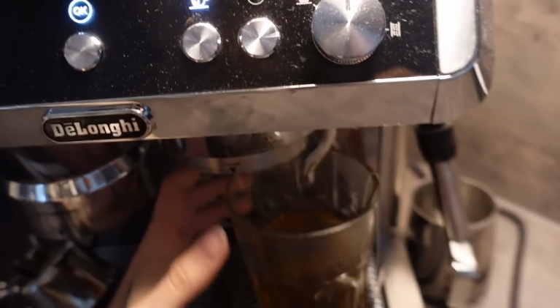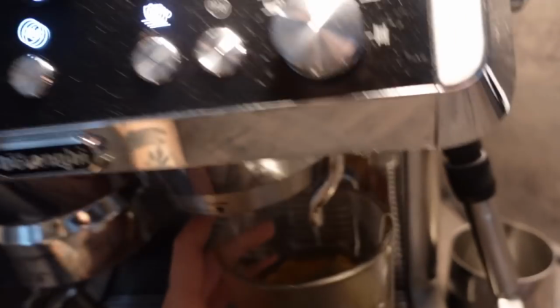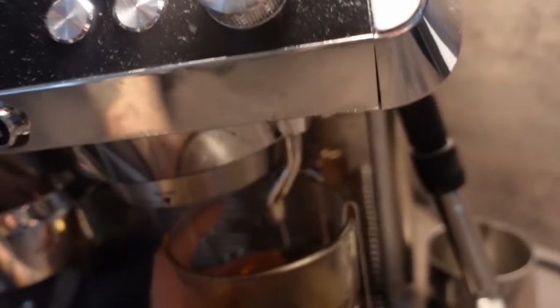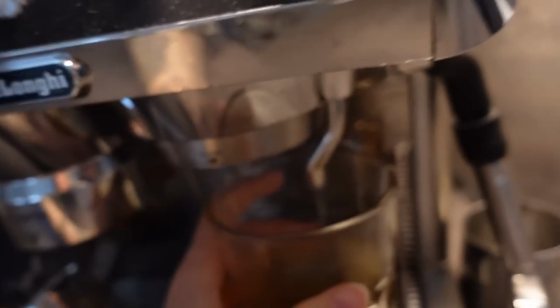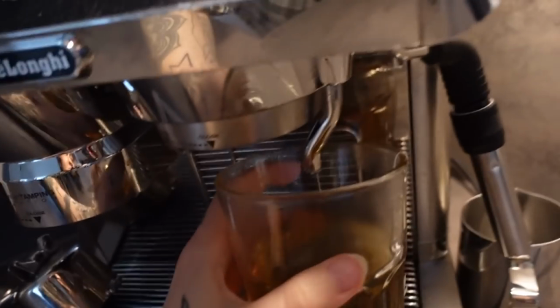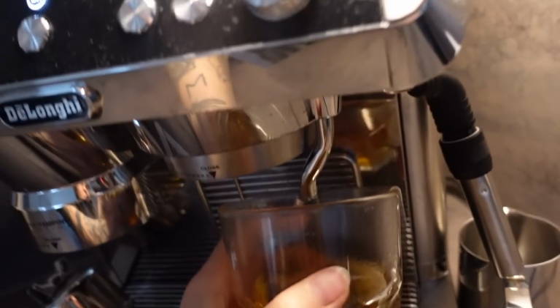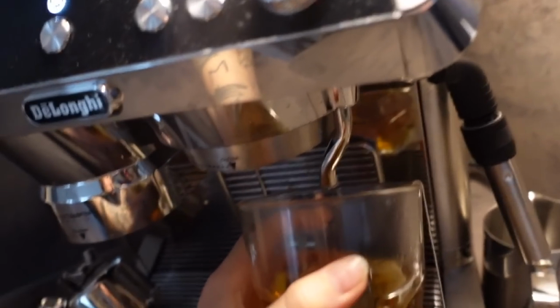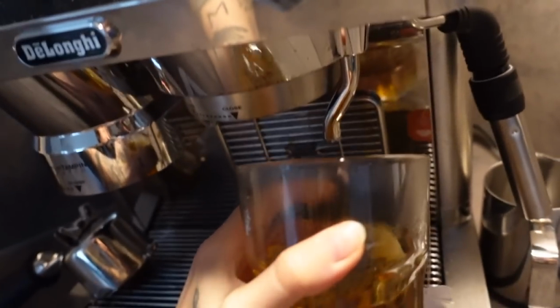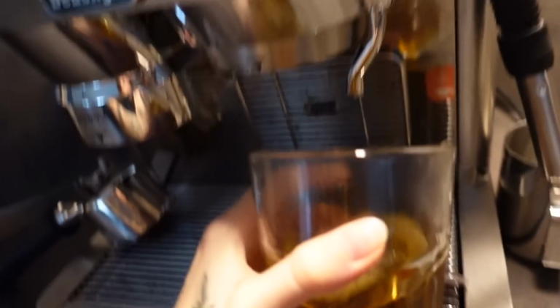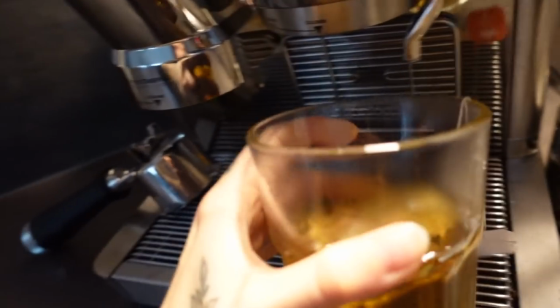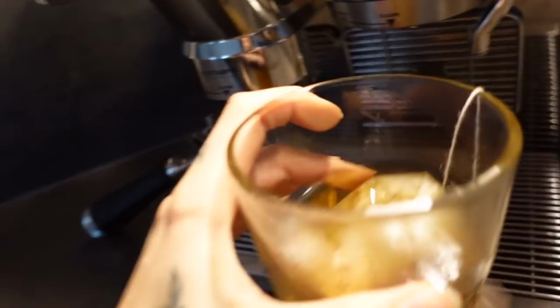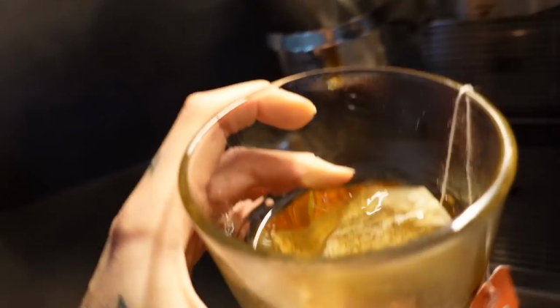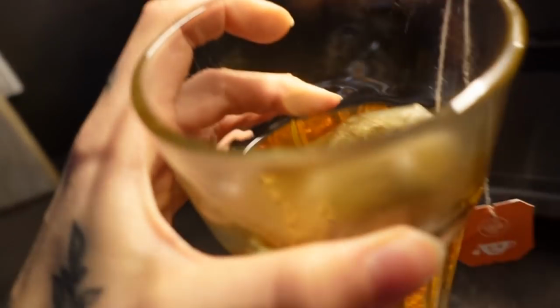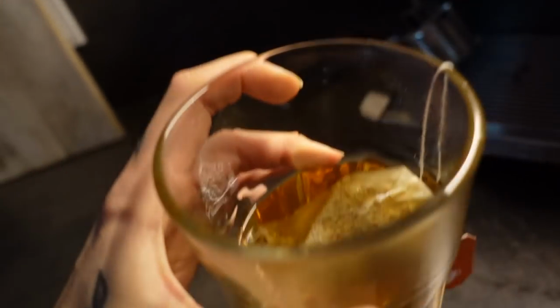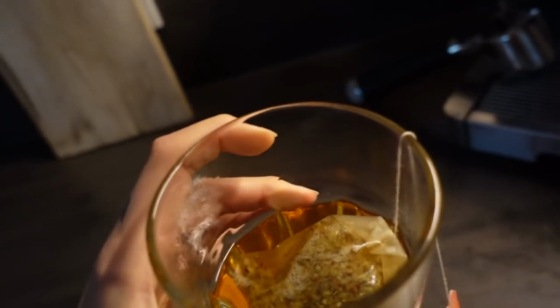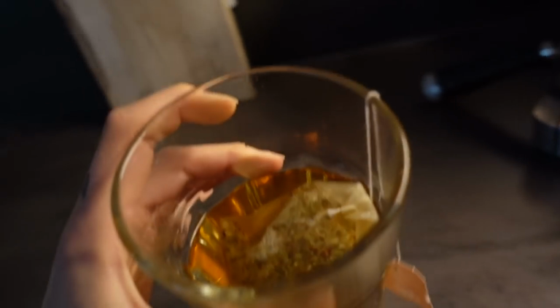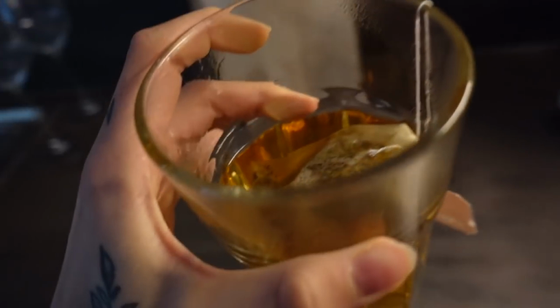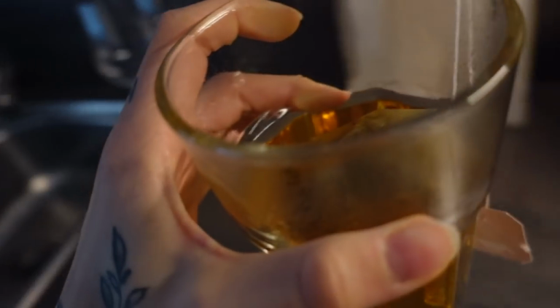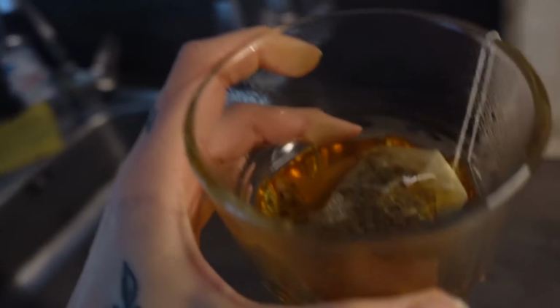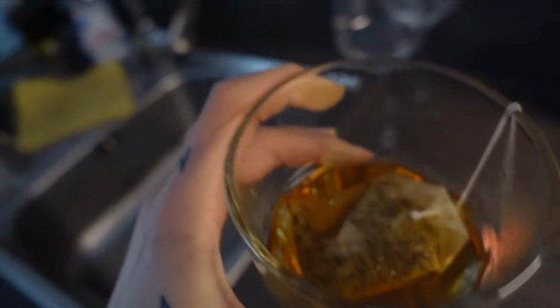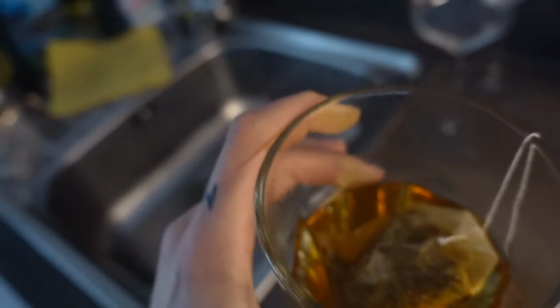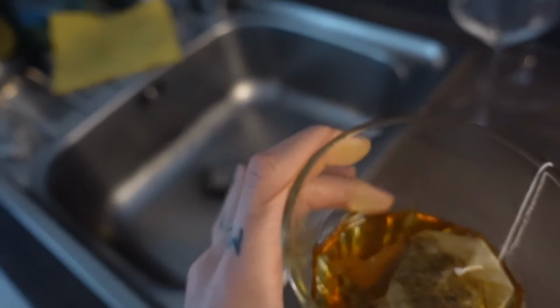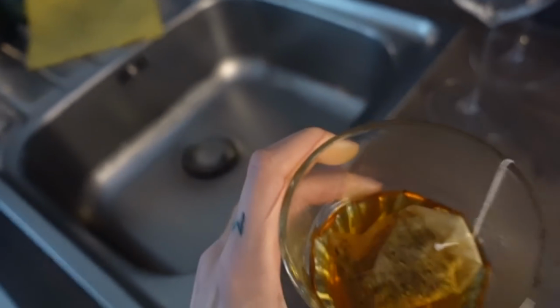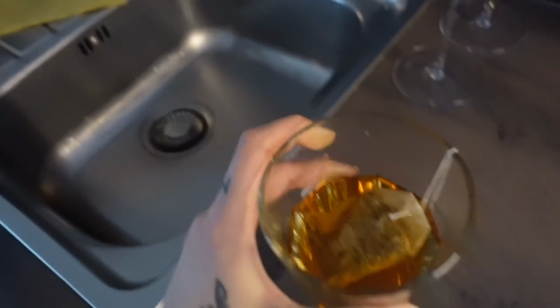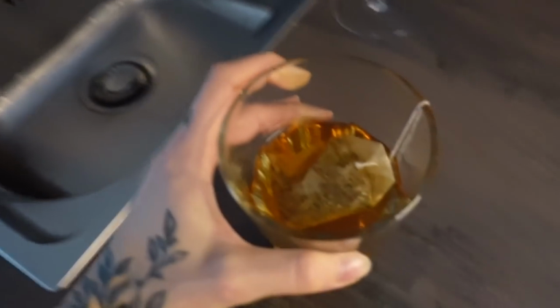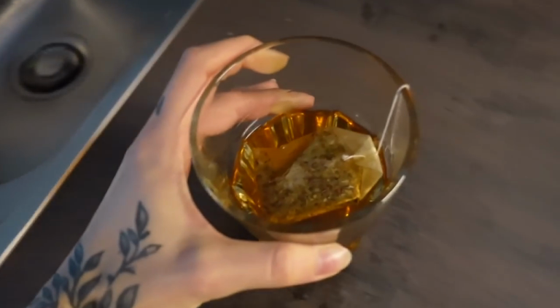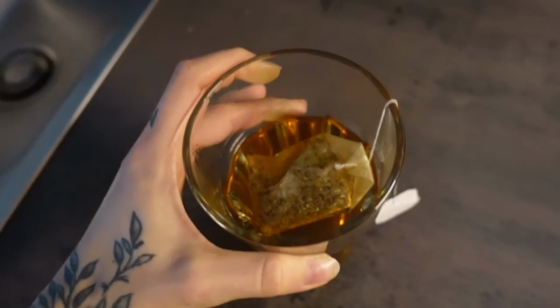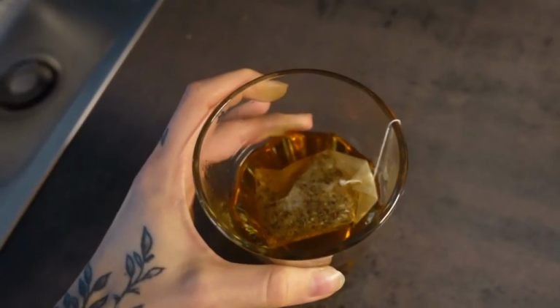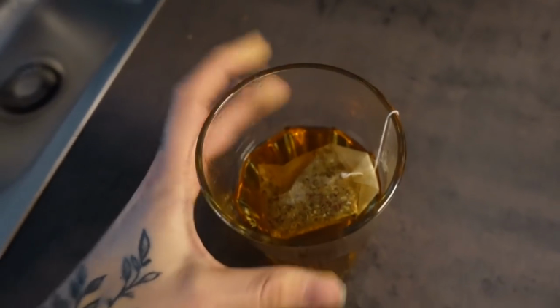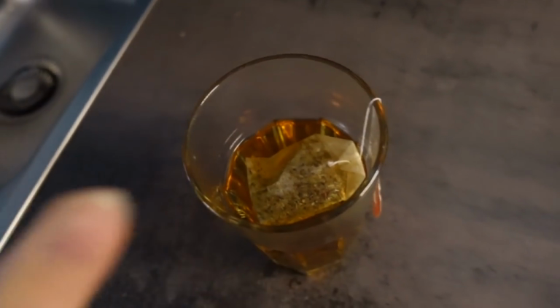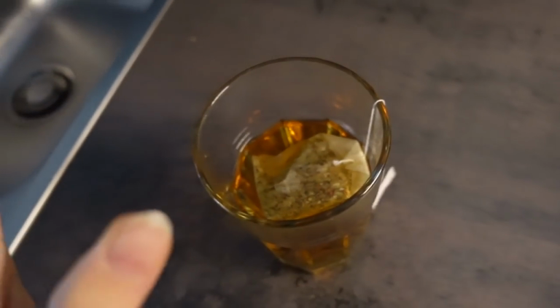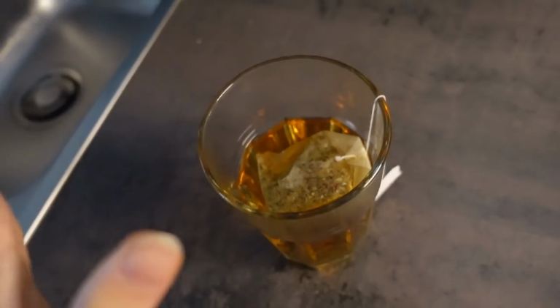By the way, I'm such a good girlfriend — I force my boyfriend to drink more water, so I make him some tea every morning.